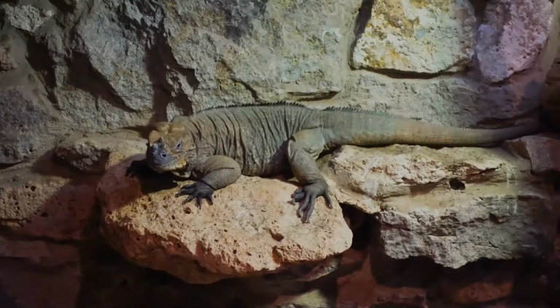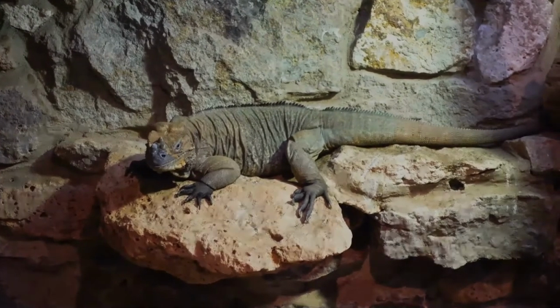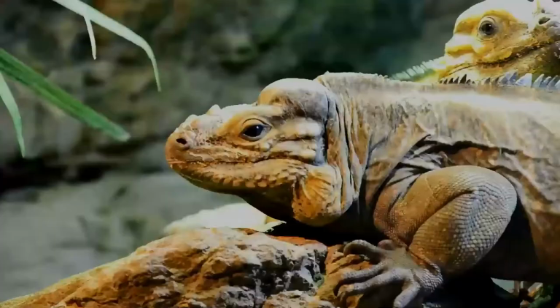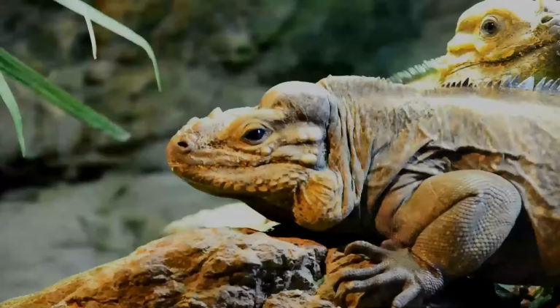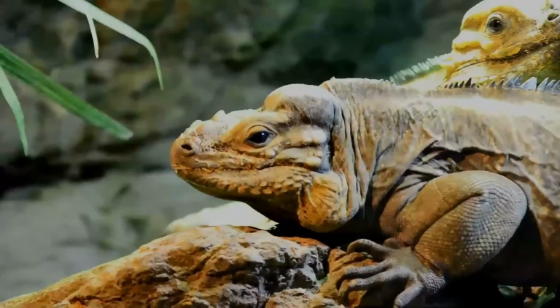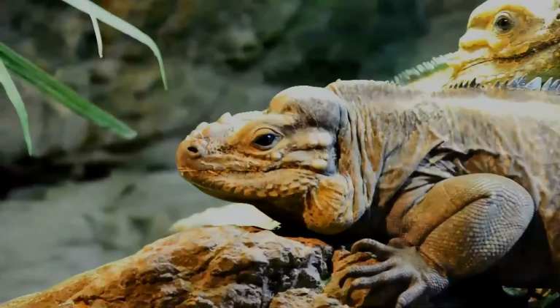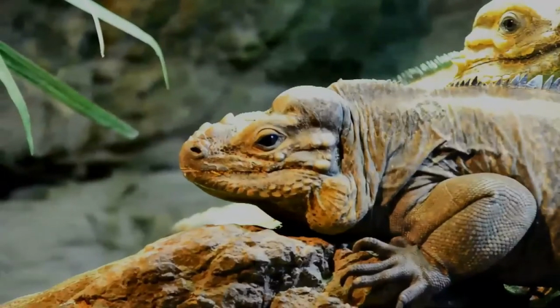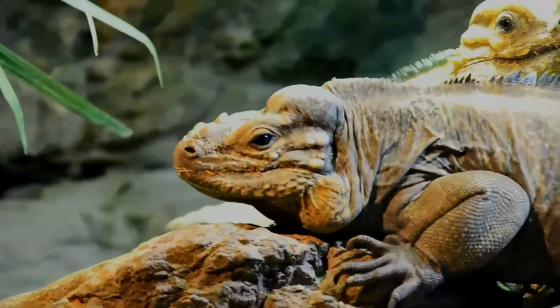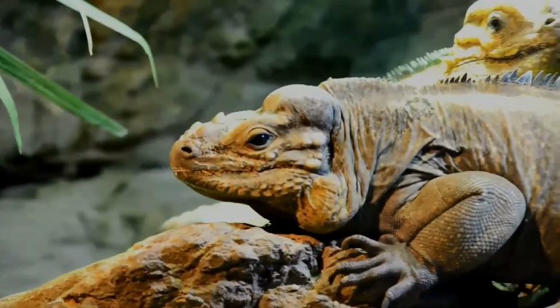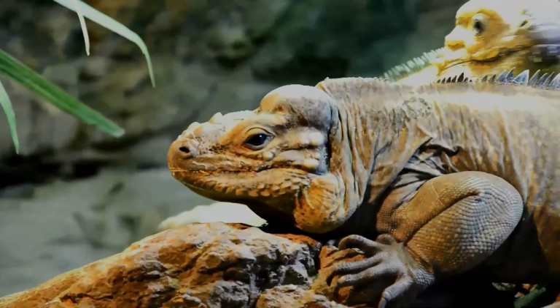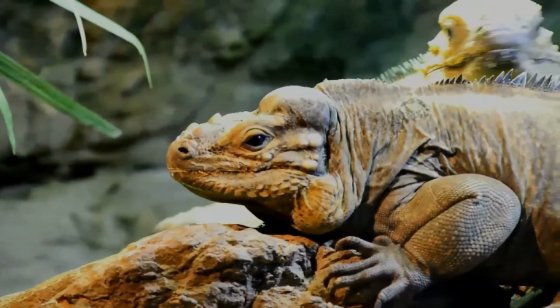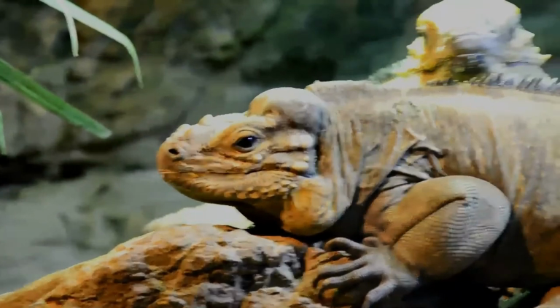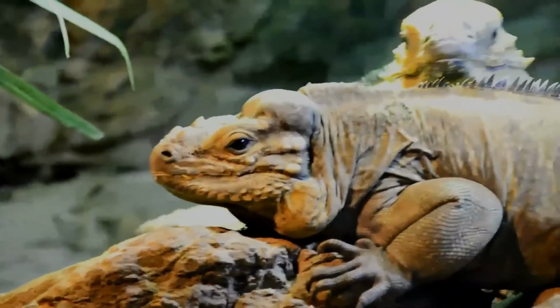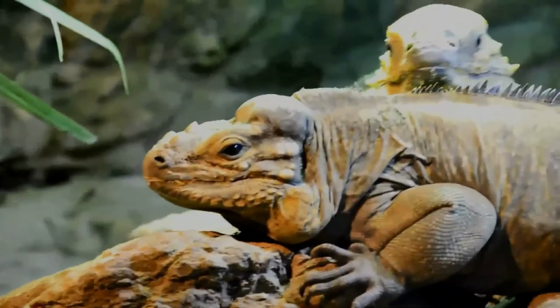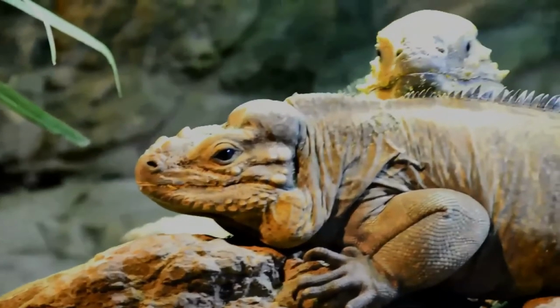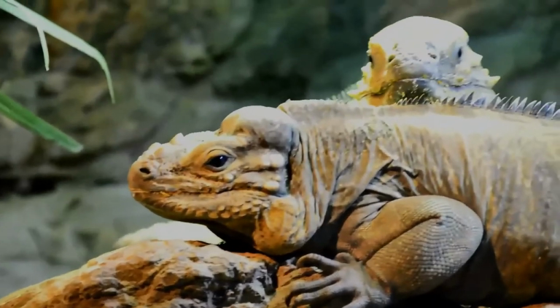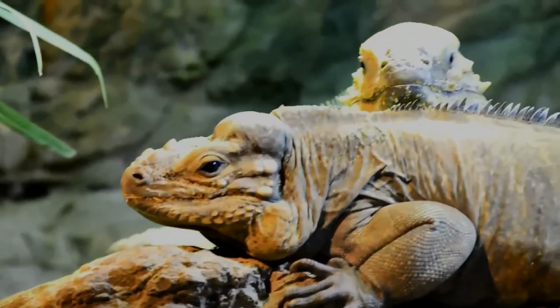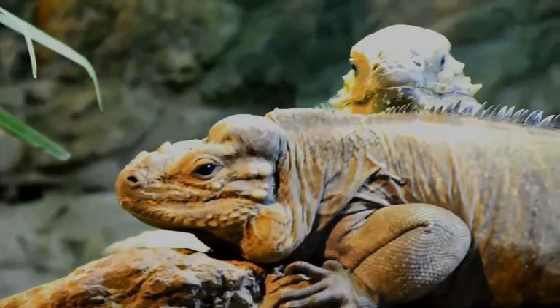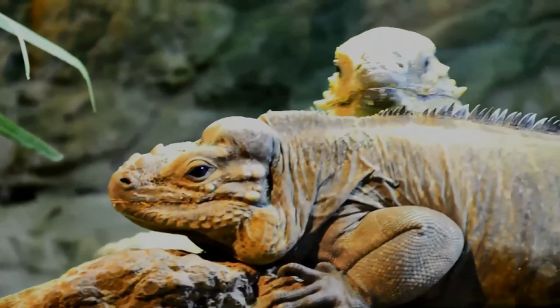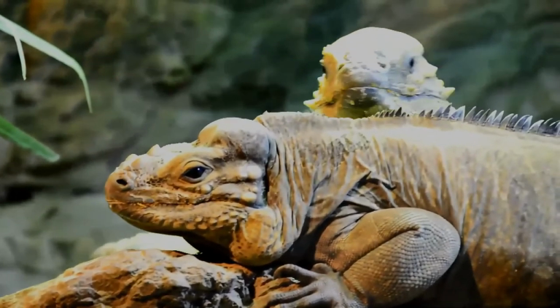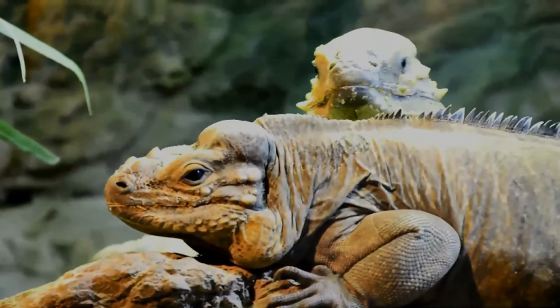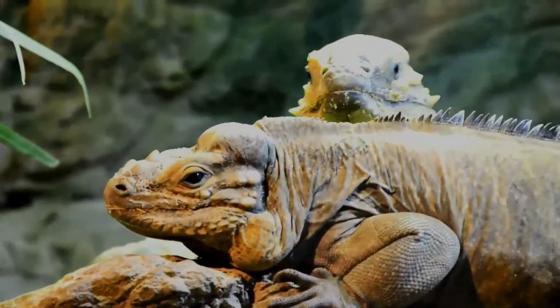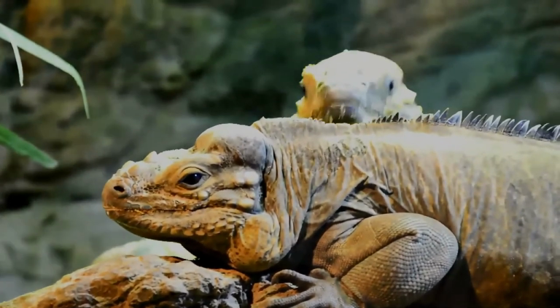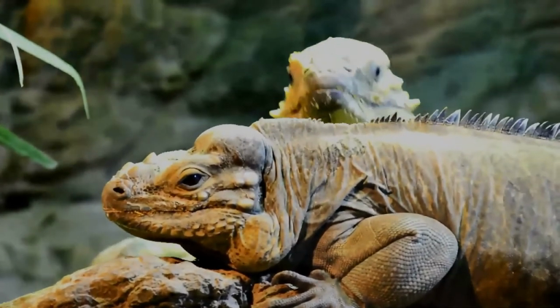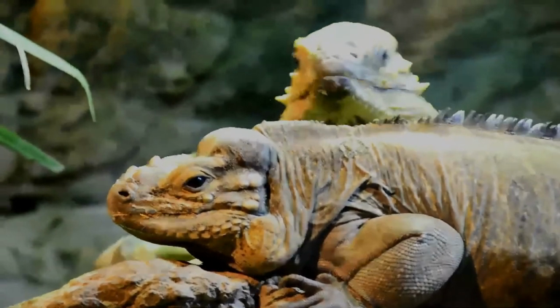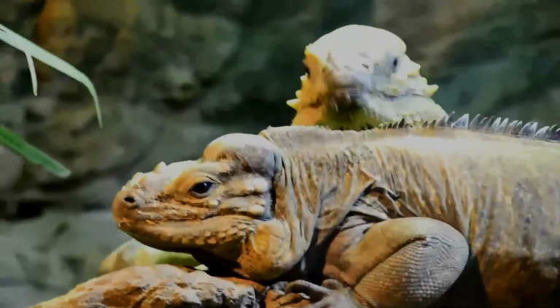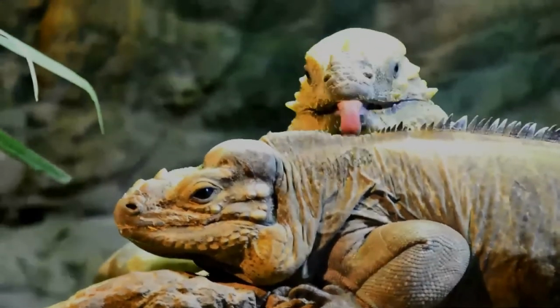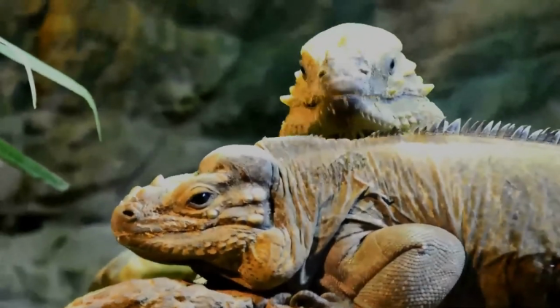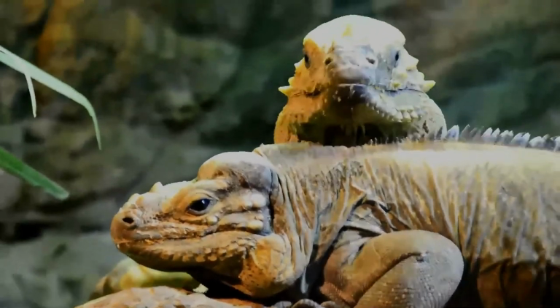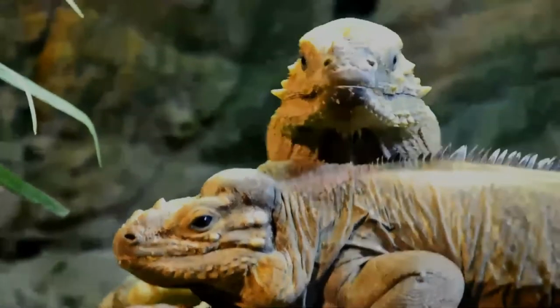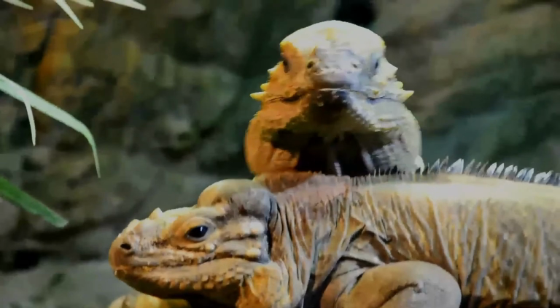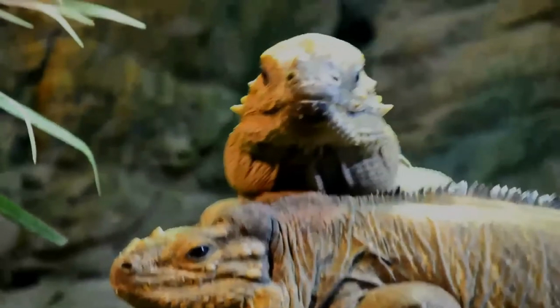It is primarily herbivorous, consuming leaves, flowers, berries, and fruits from different plant species.